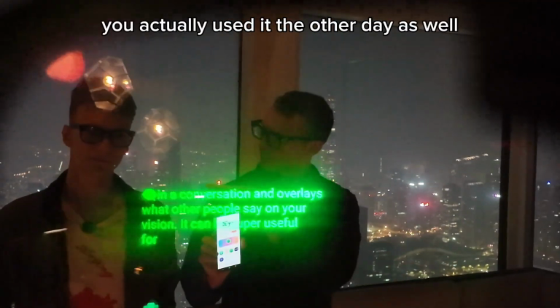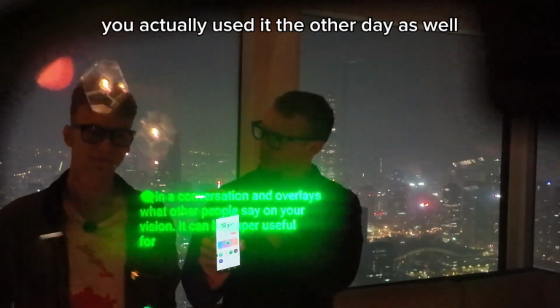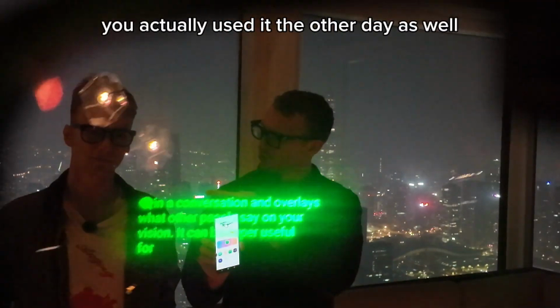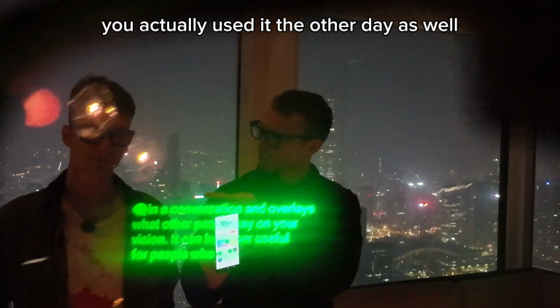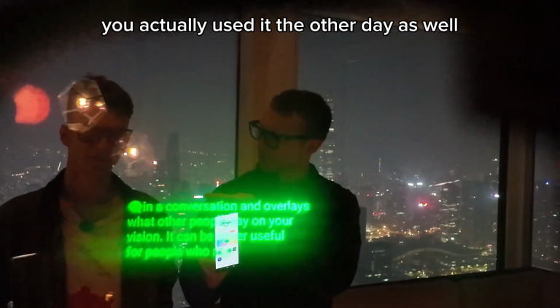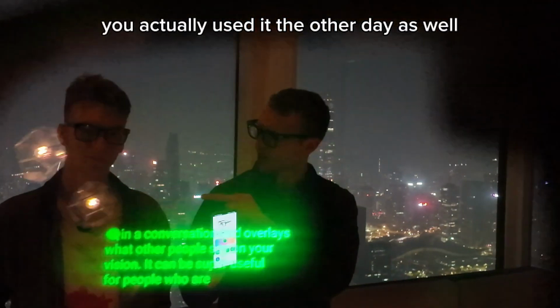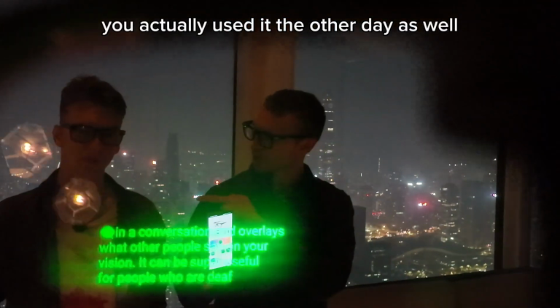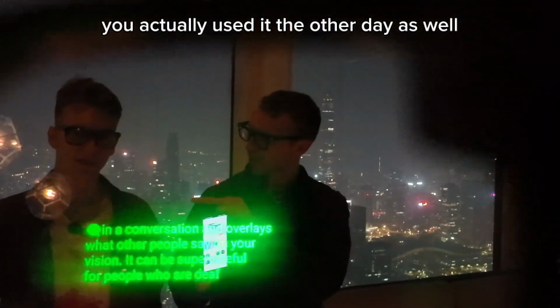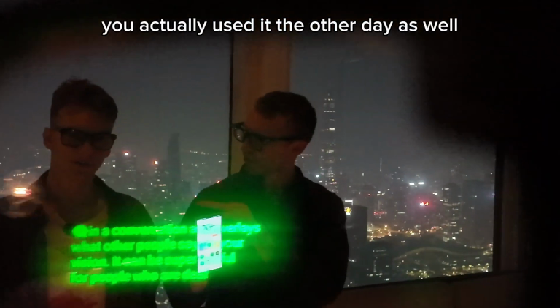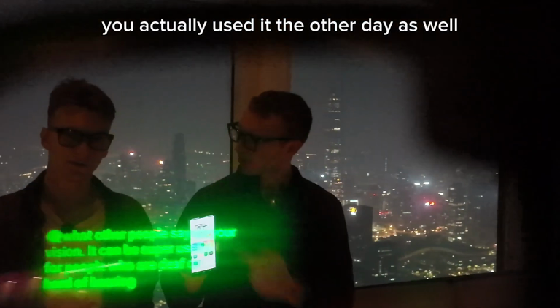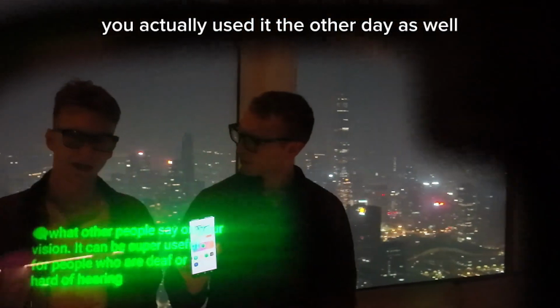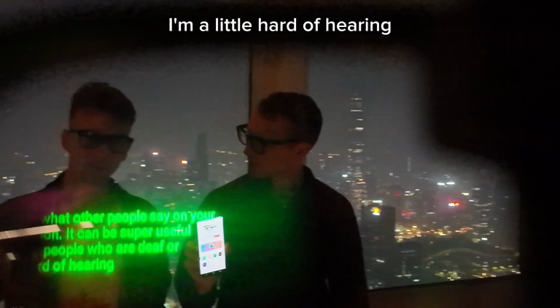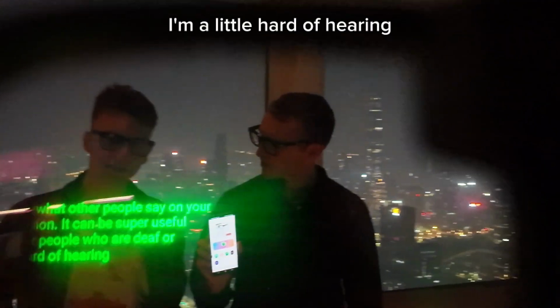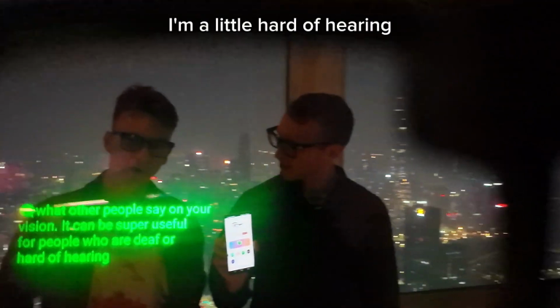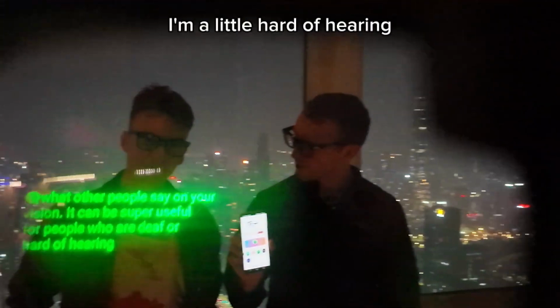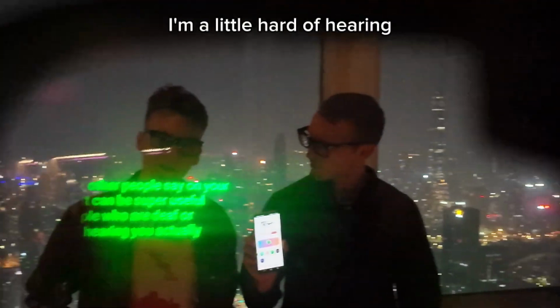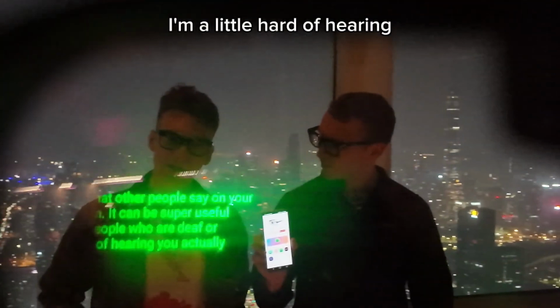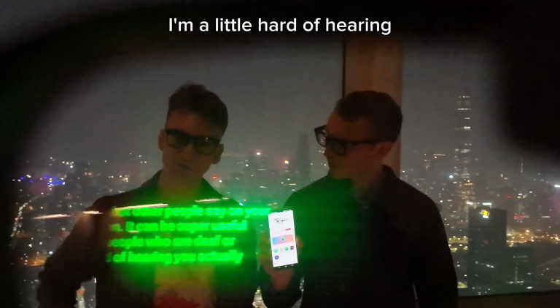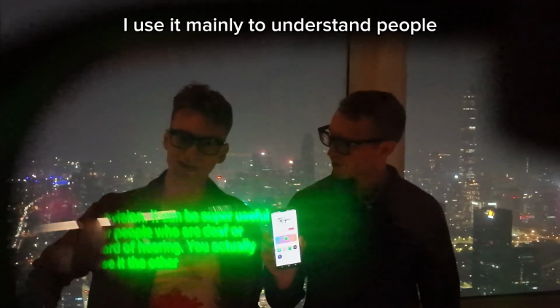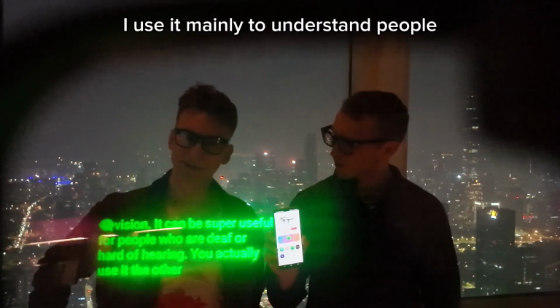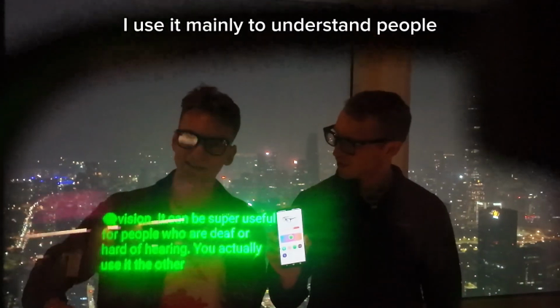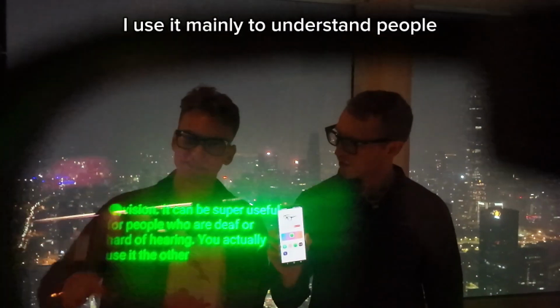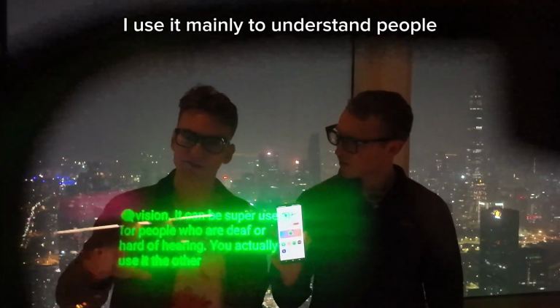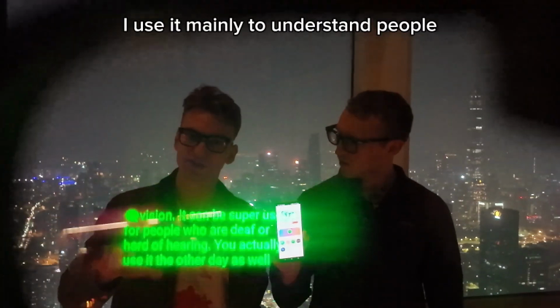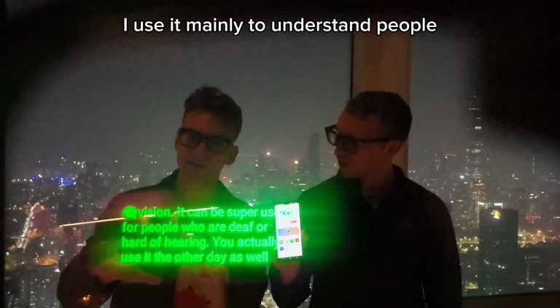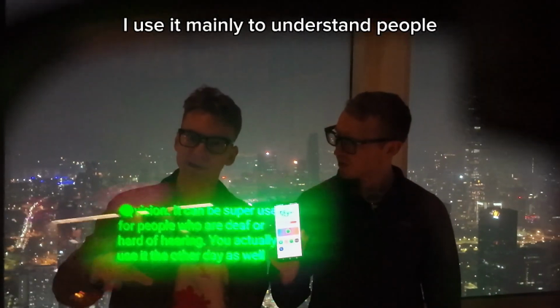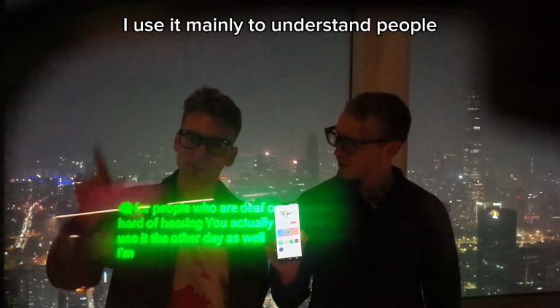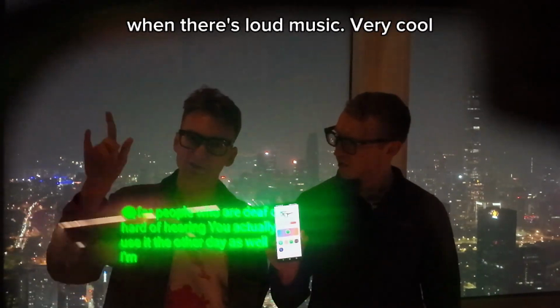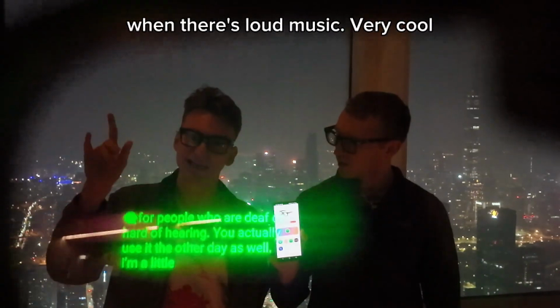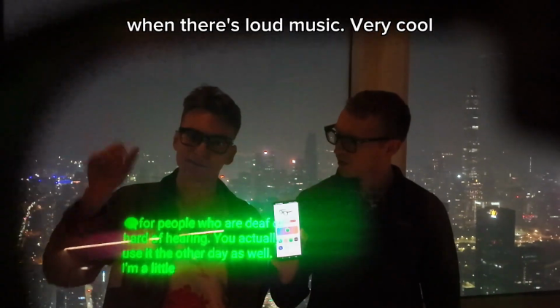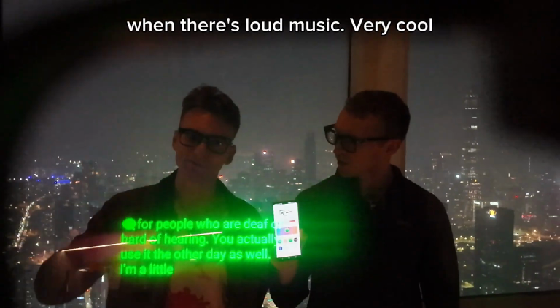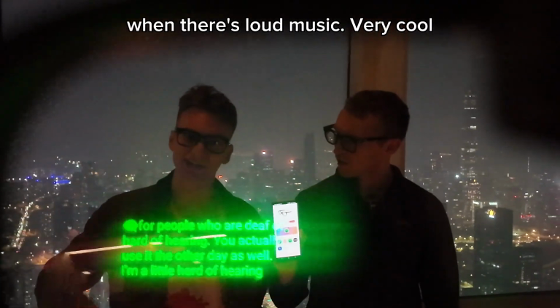You actually used it the other day, Israel. I'm a little hard of hearing and use it mainly to understand people when there's loud music.